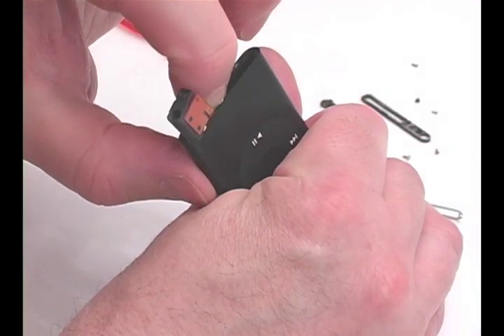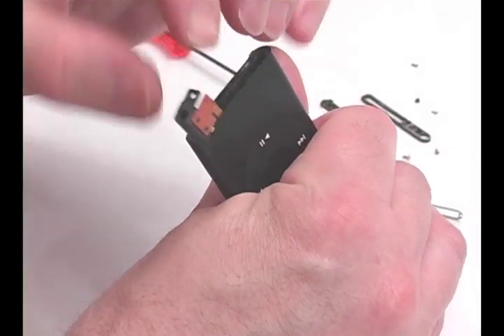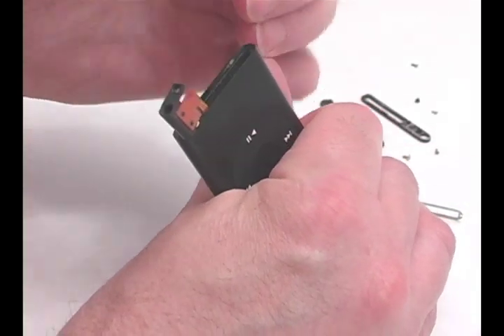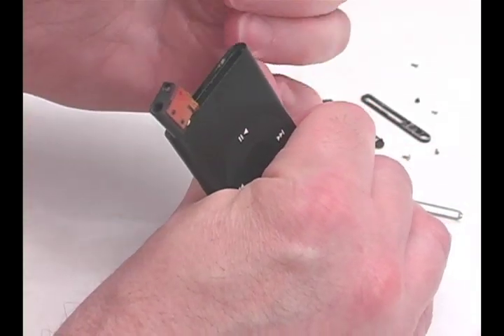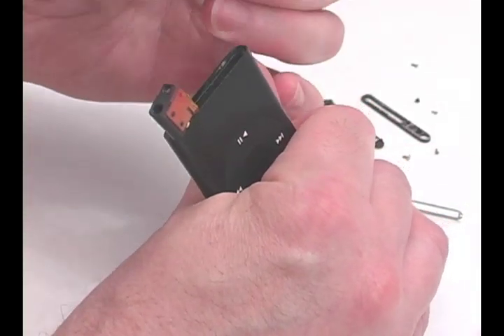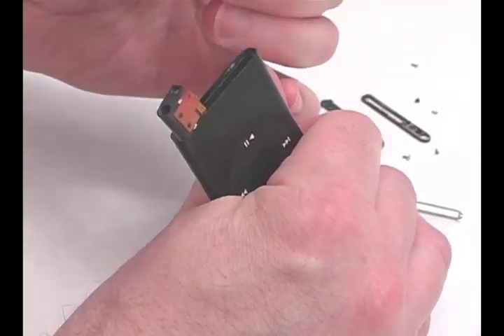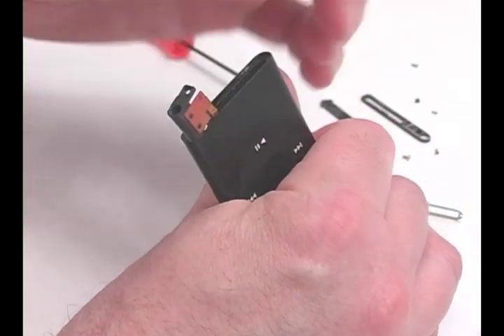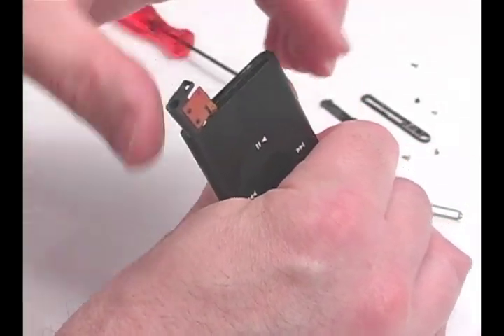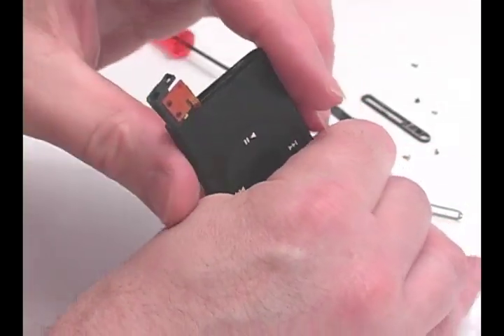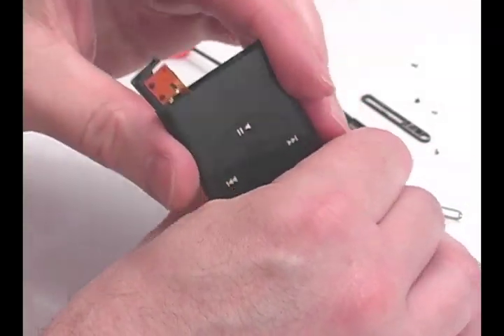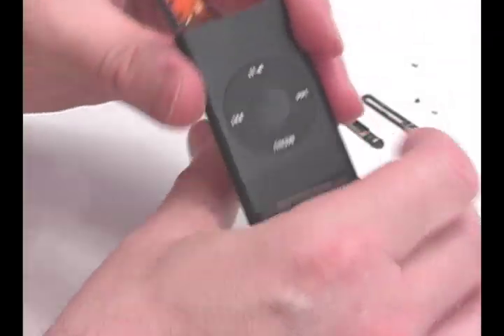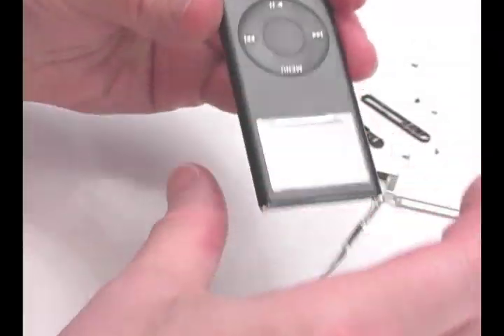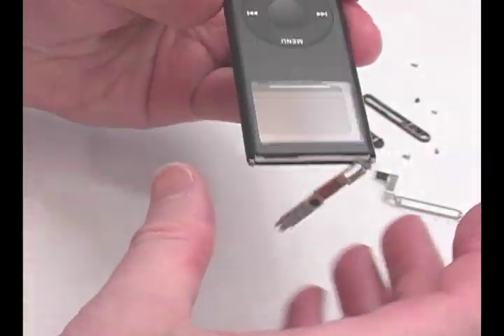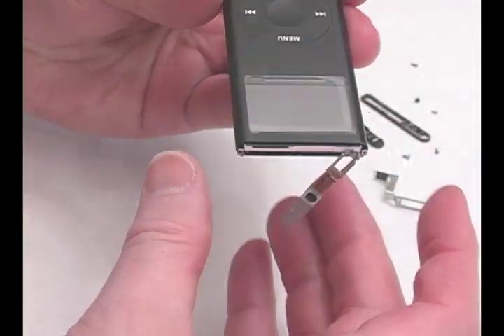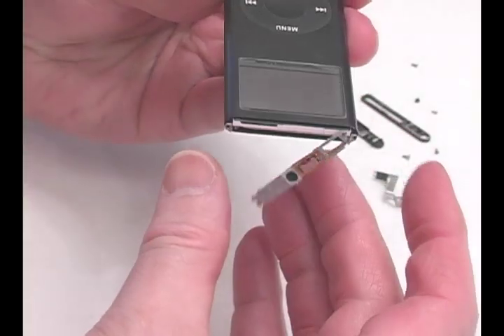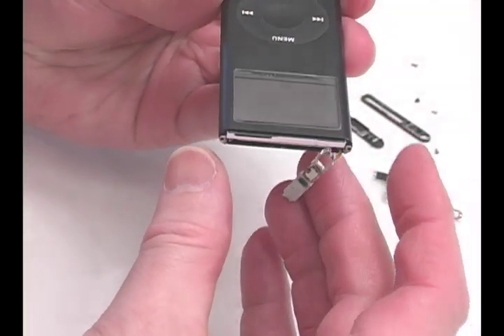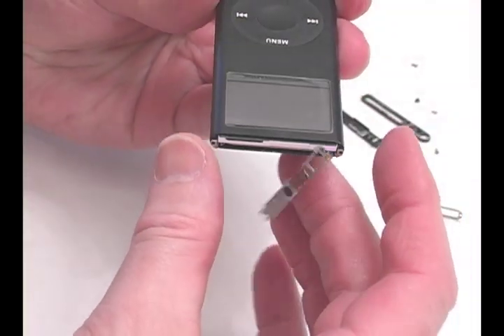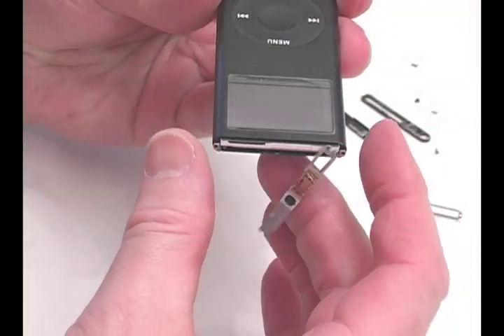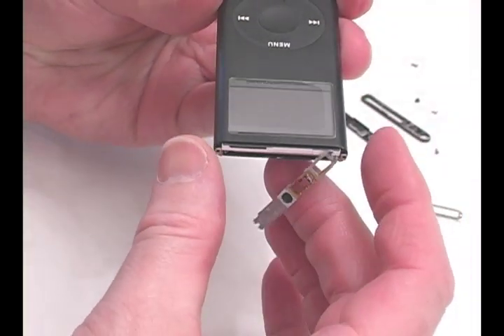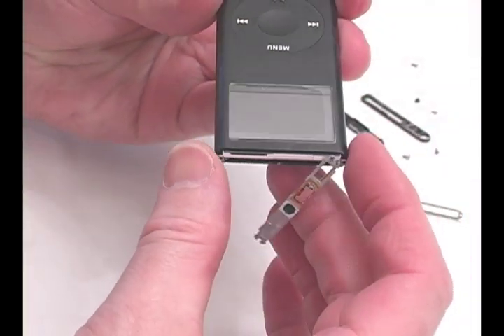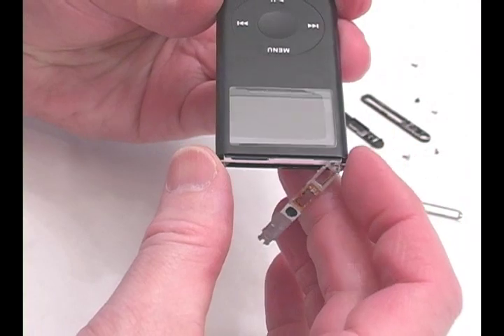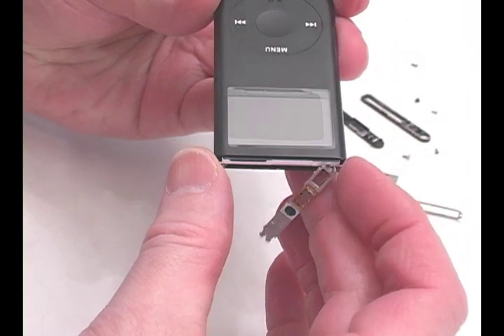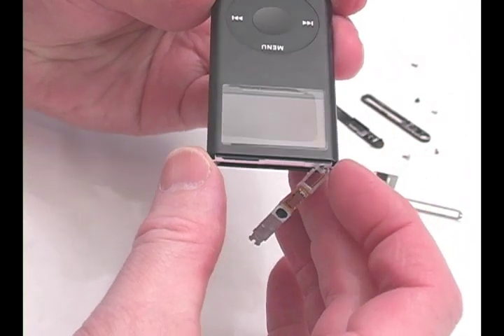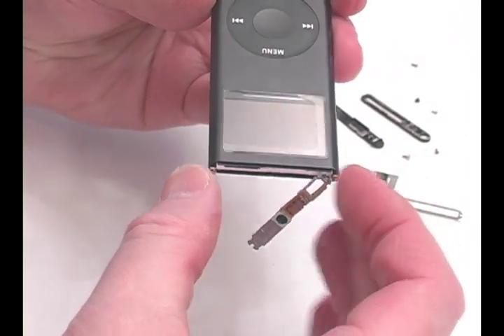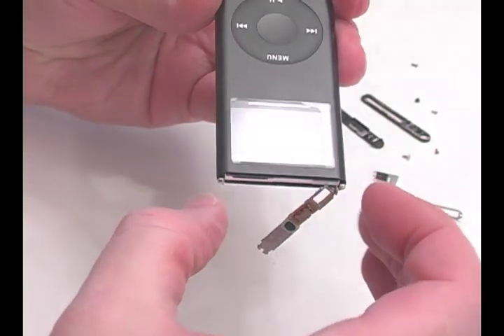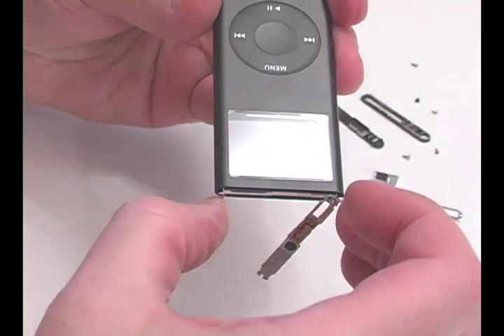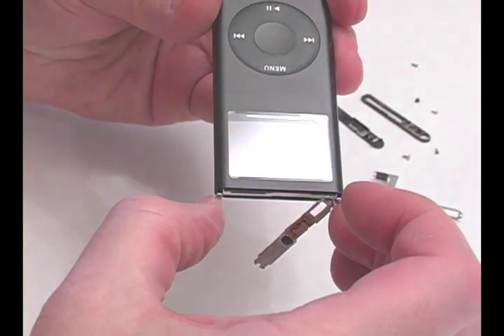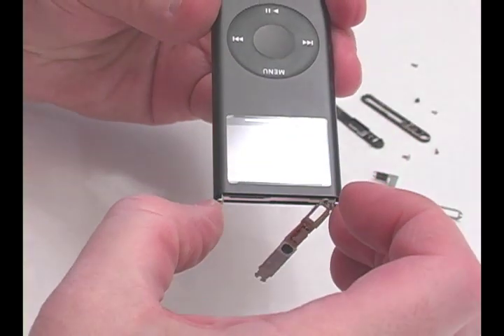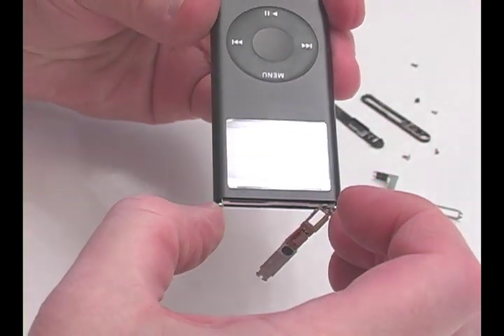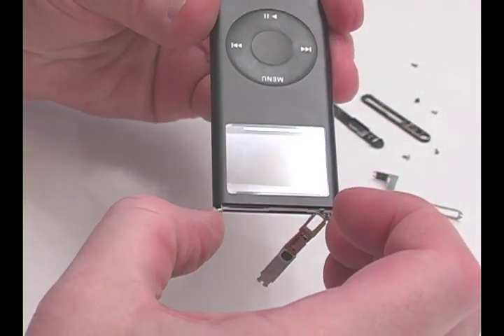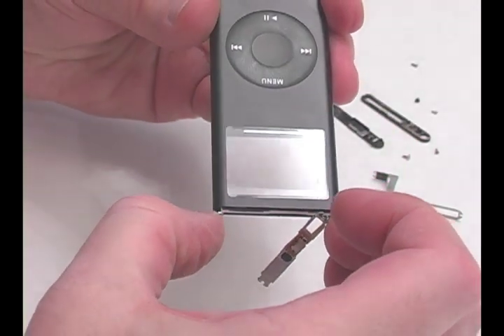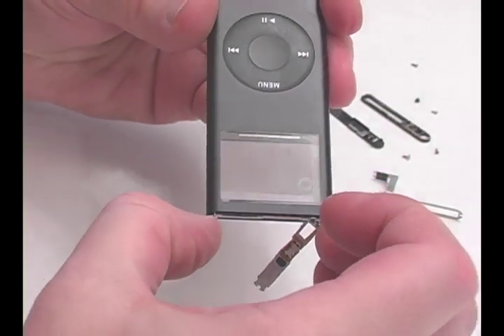Push on the bottom of the mainboard and pull from the top of the iPod to slide the mainboard out of its case.